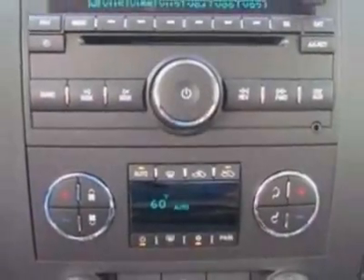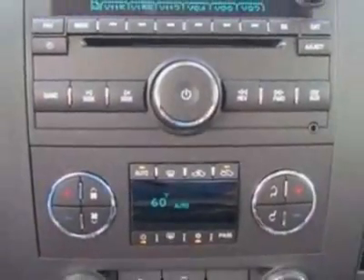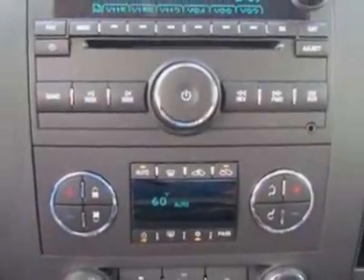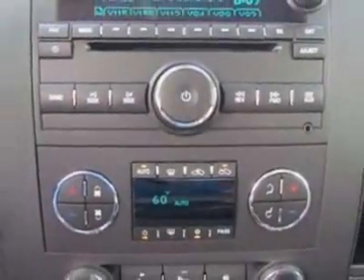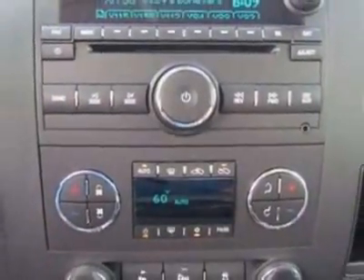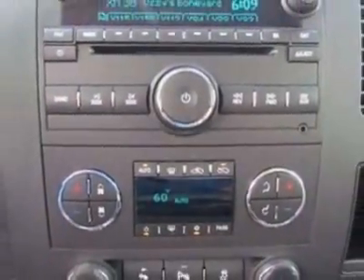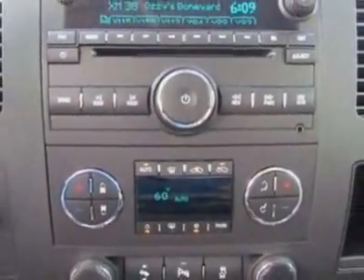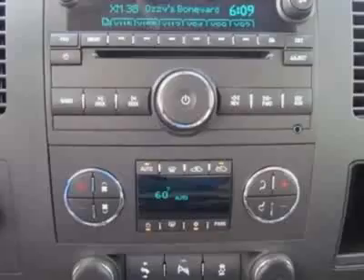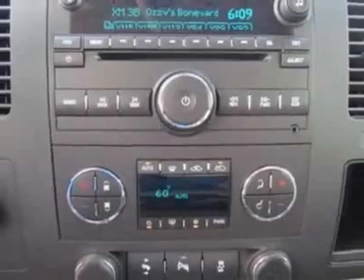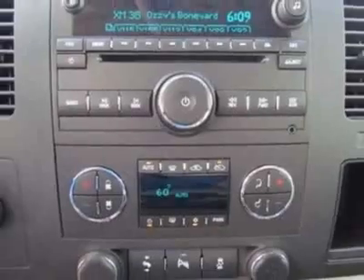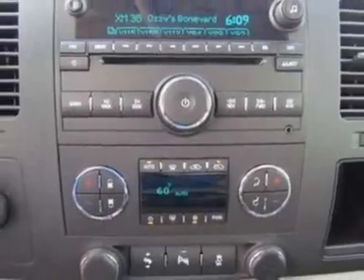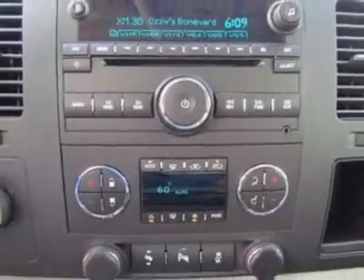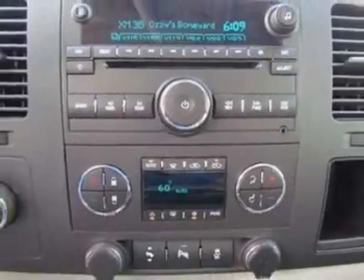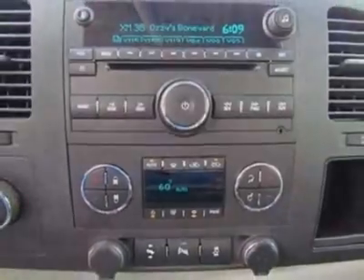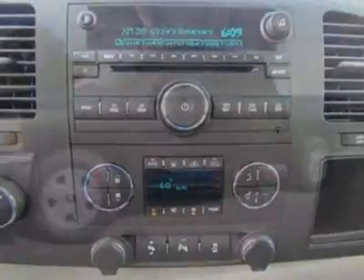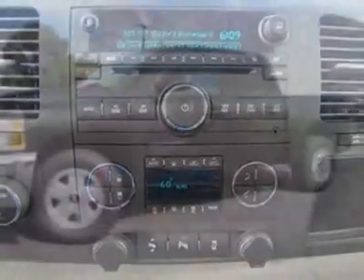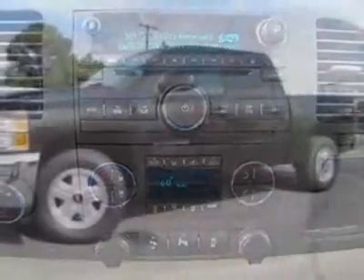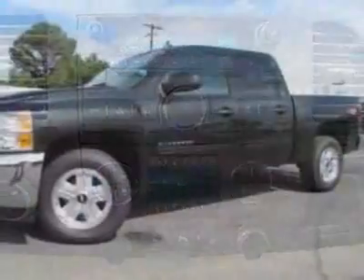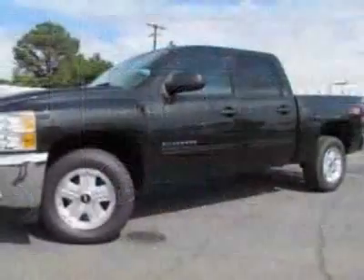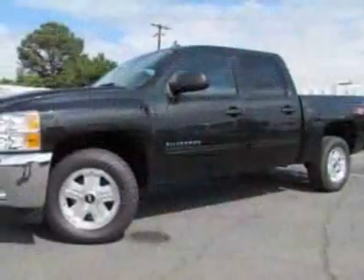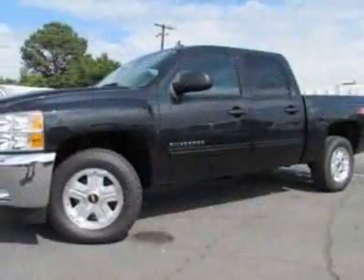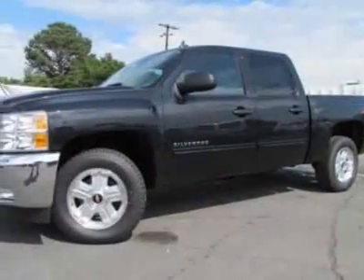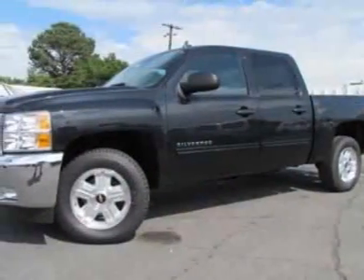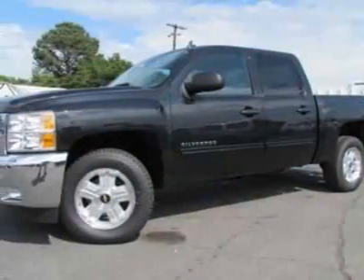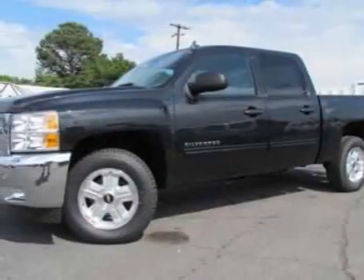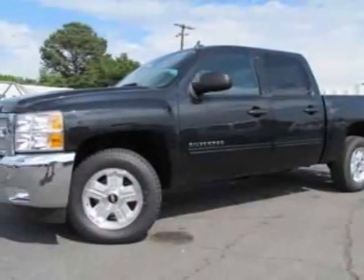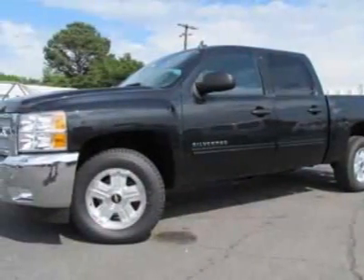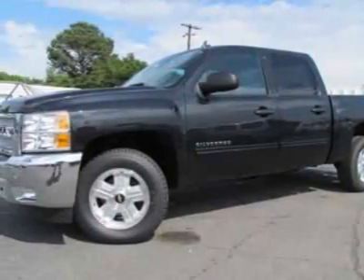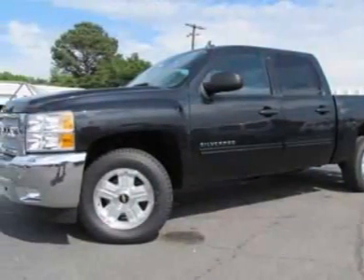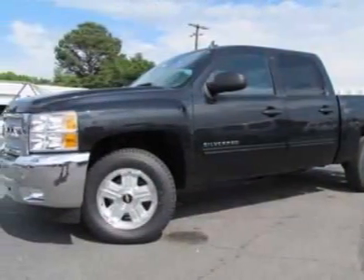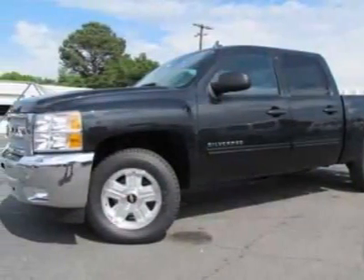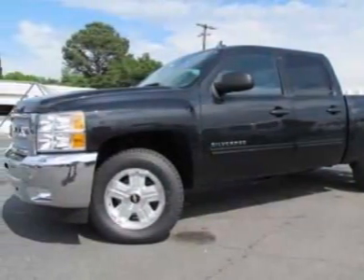Differential: heavy-duty automatic locking rear. Rear axle: 3.42 ratio.